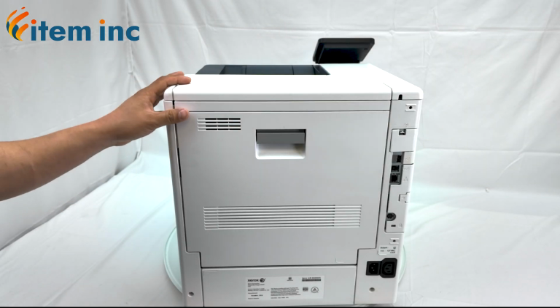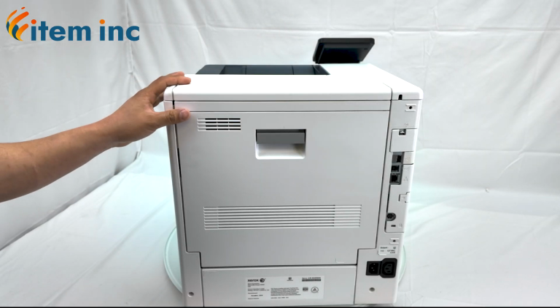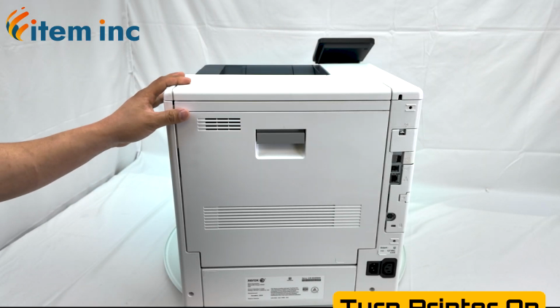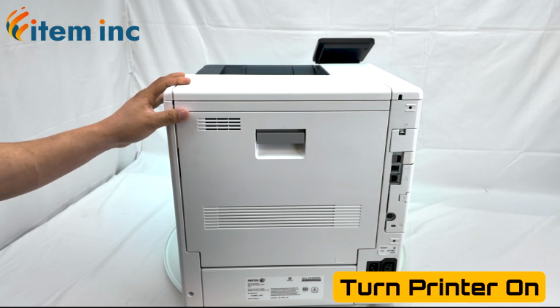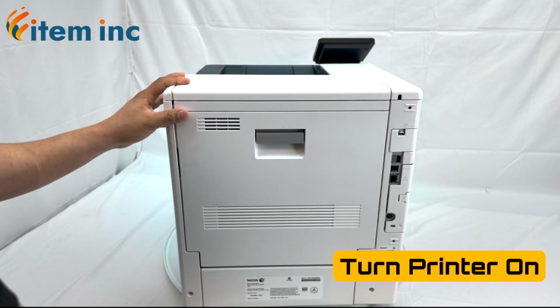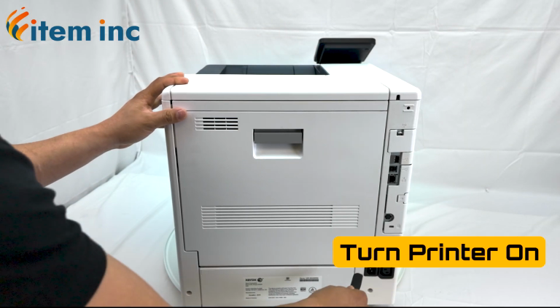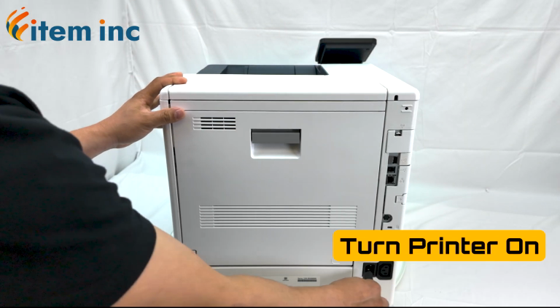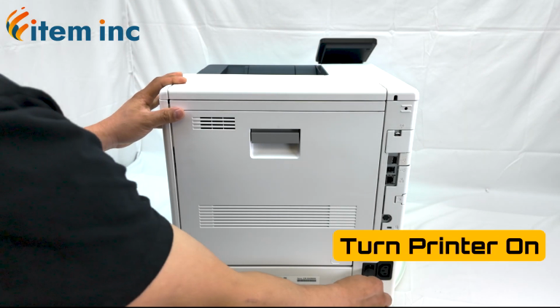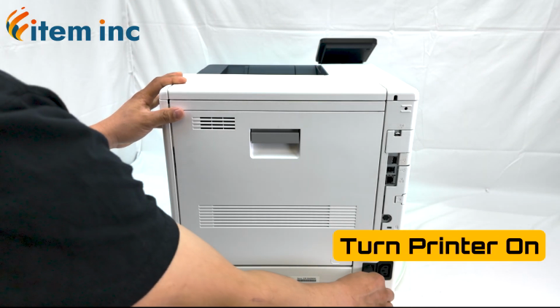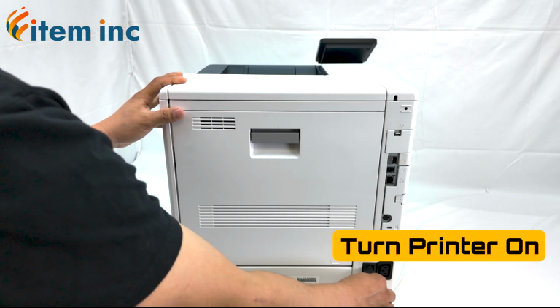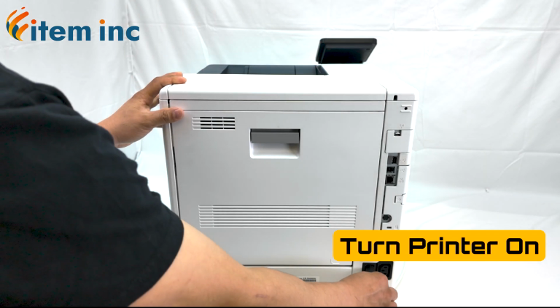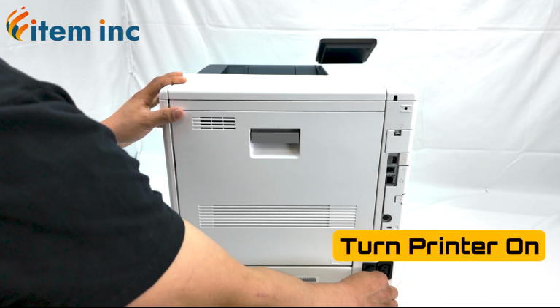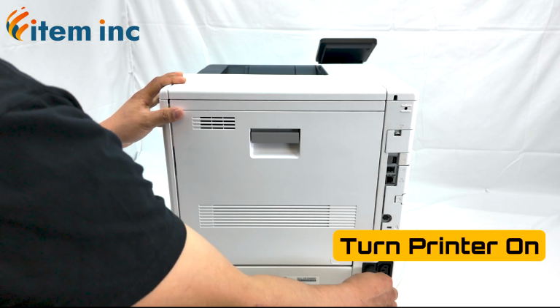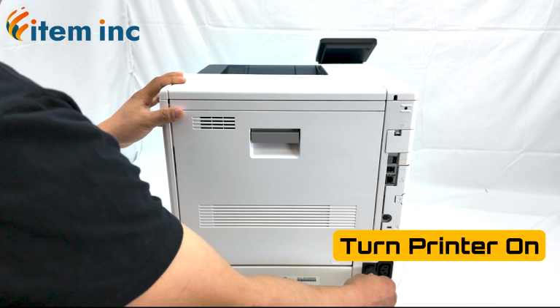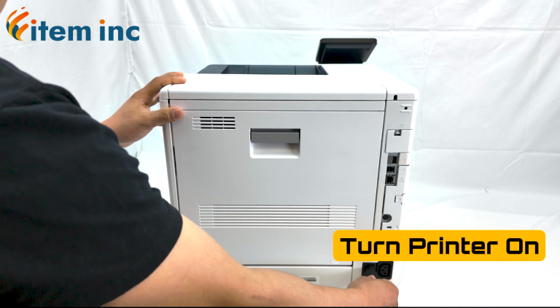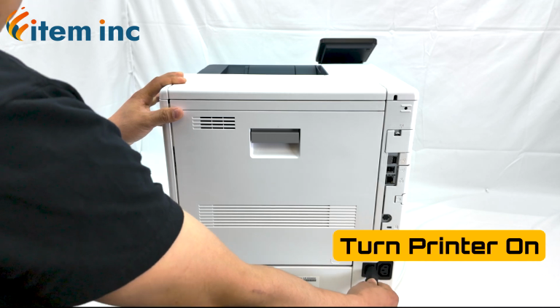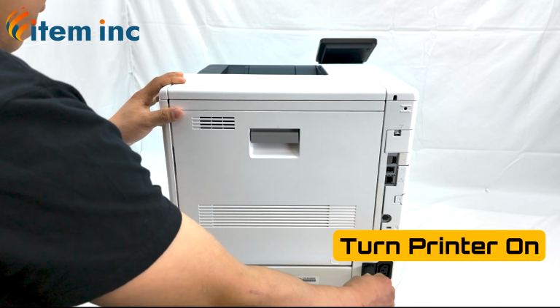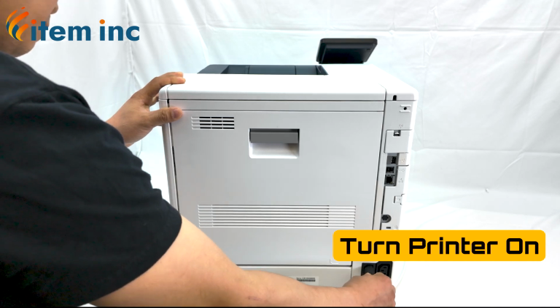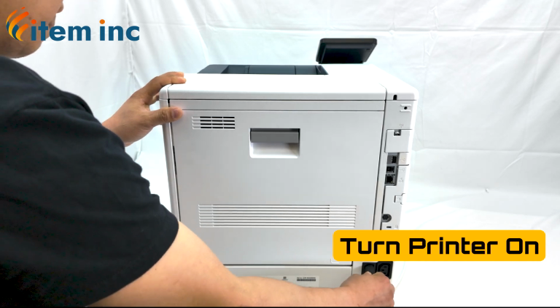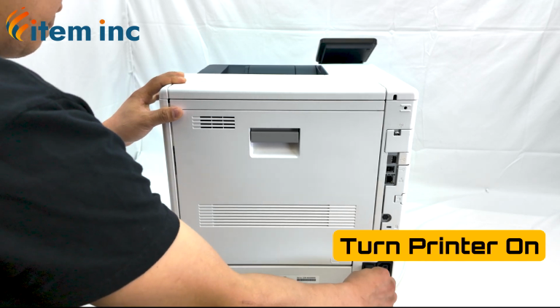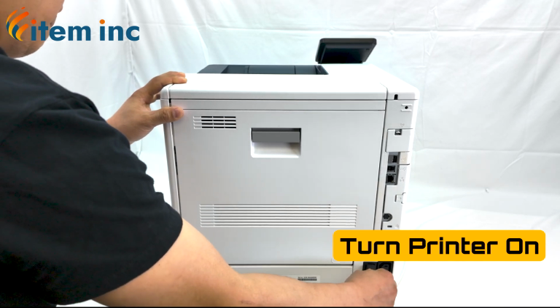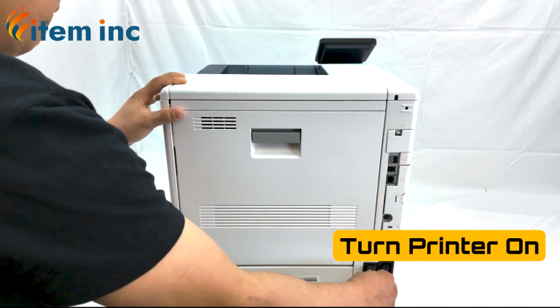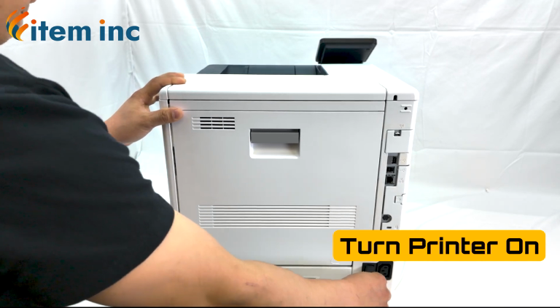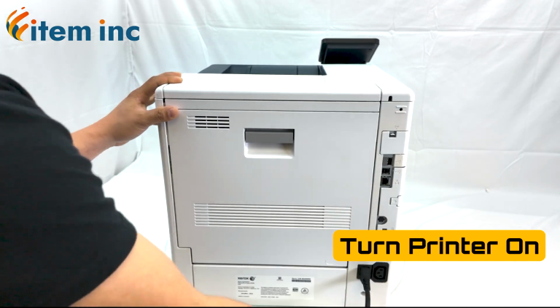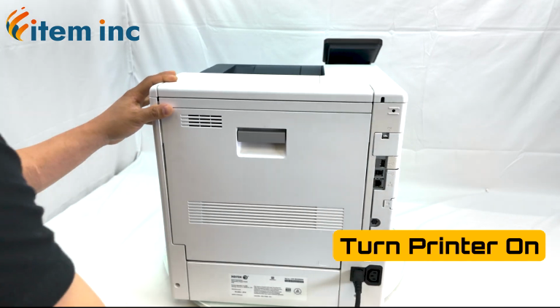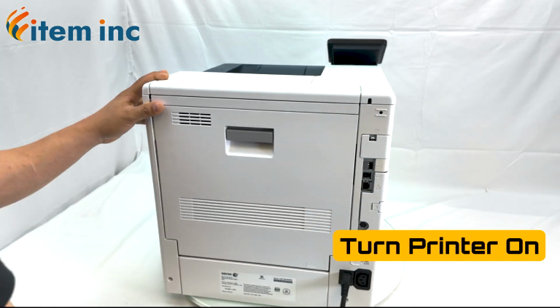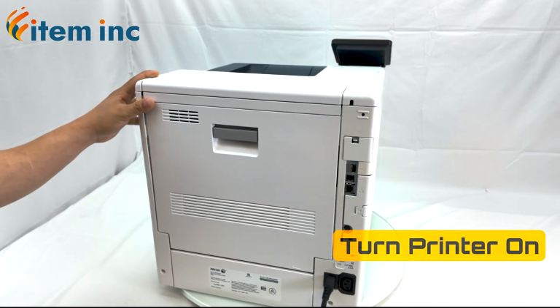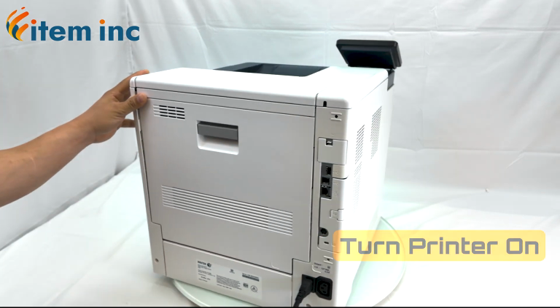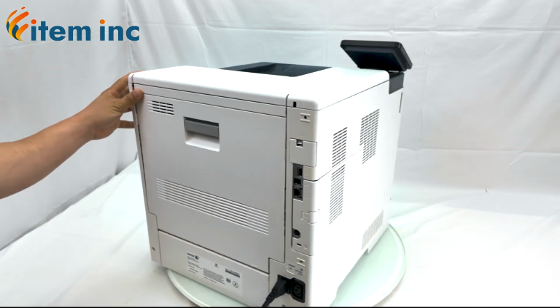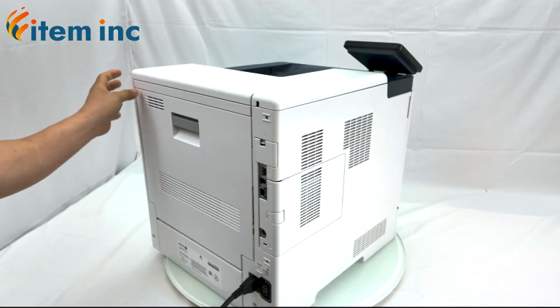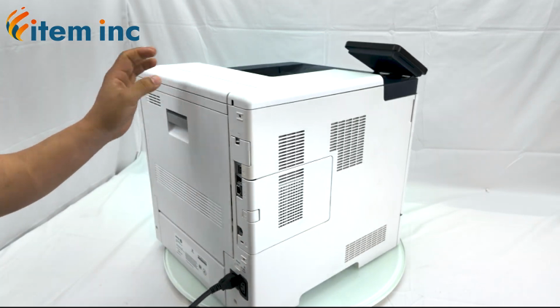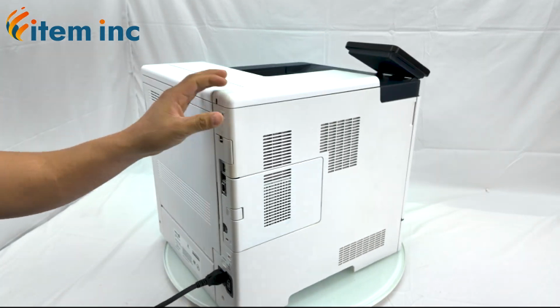Lastly, plug the printer back in and turn the printer on, ensuring your error message is no longer visible.